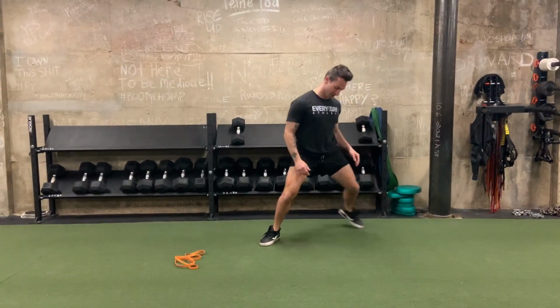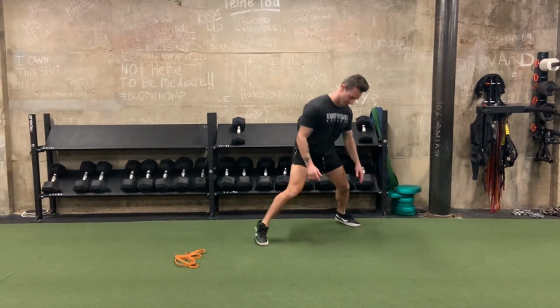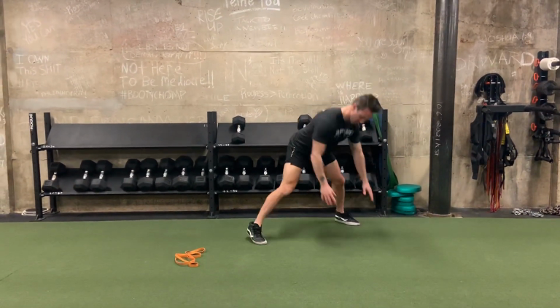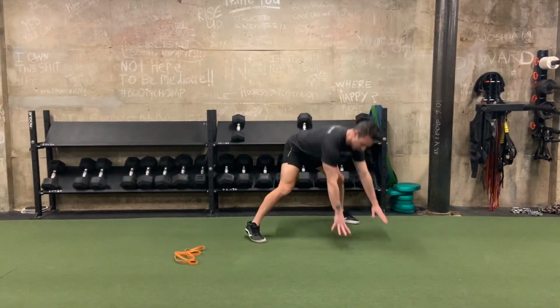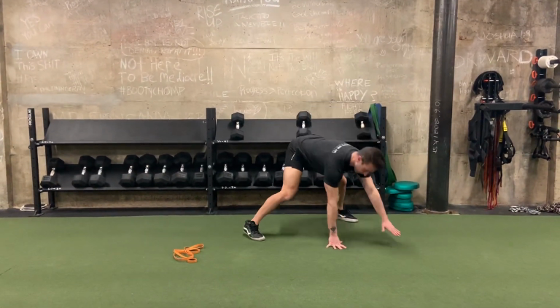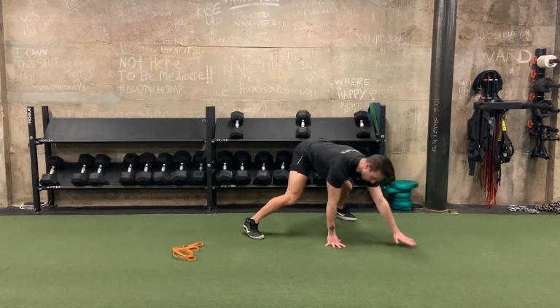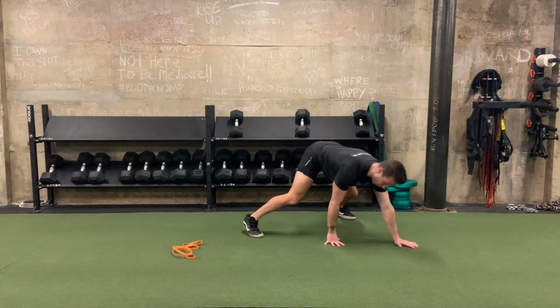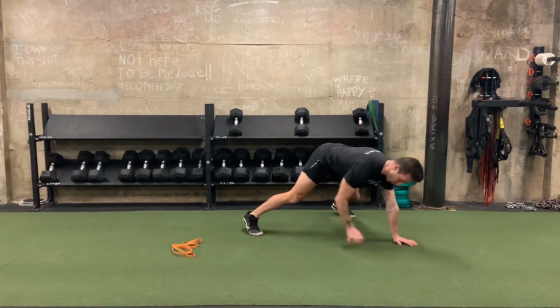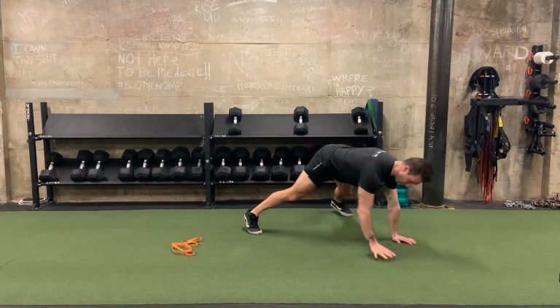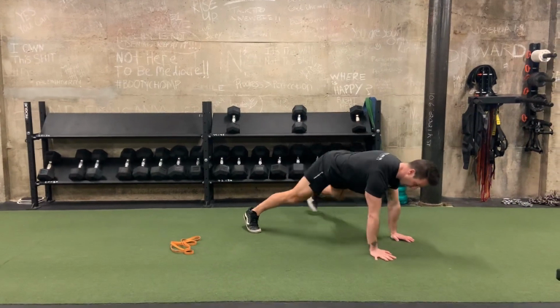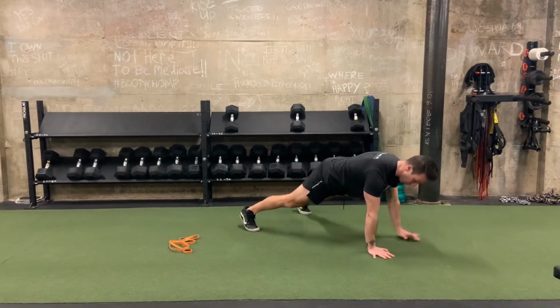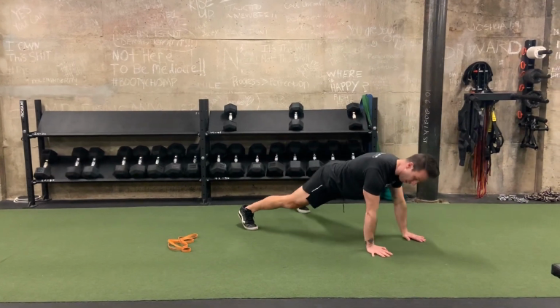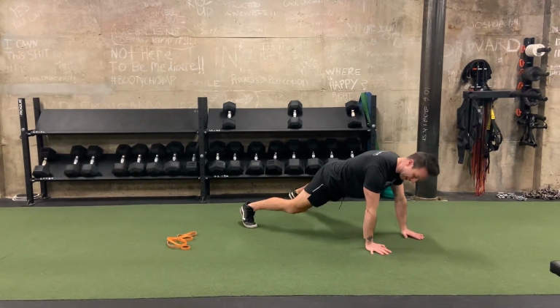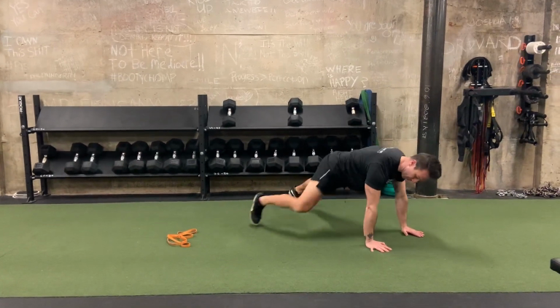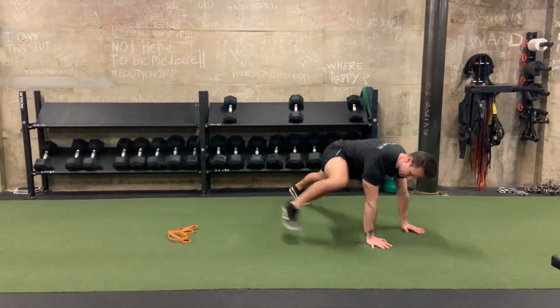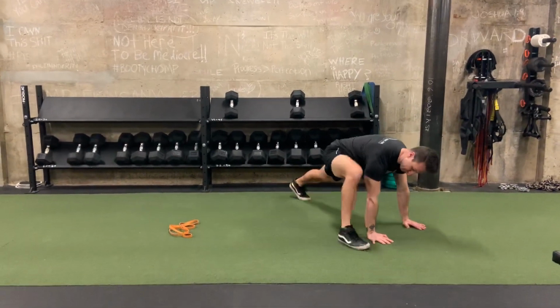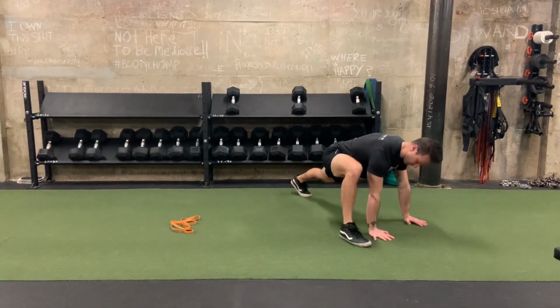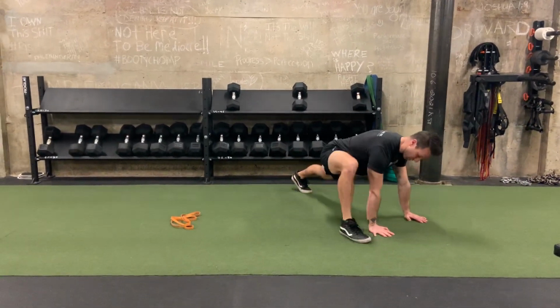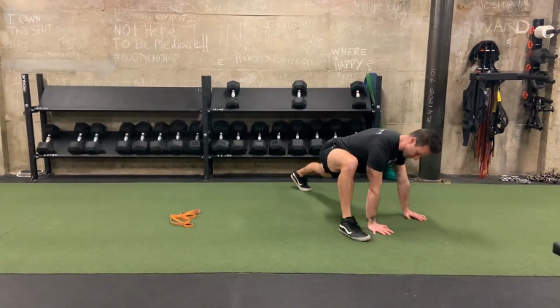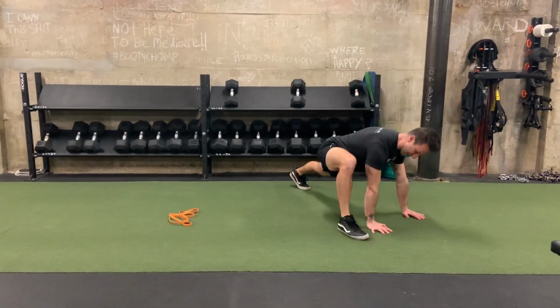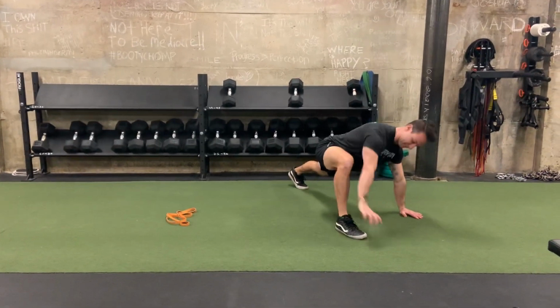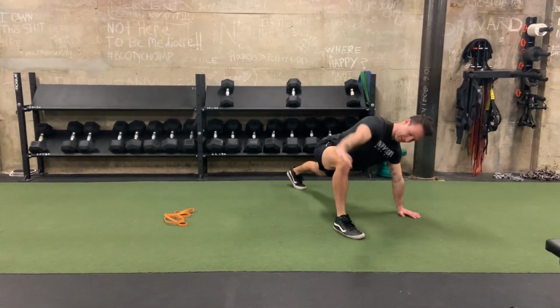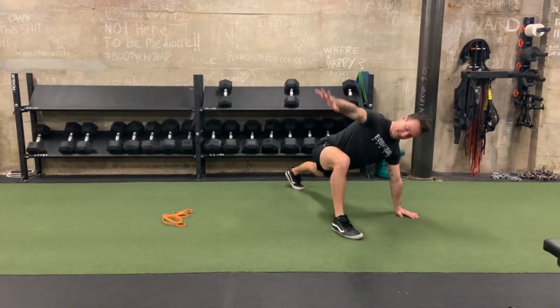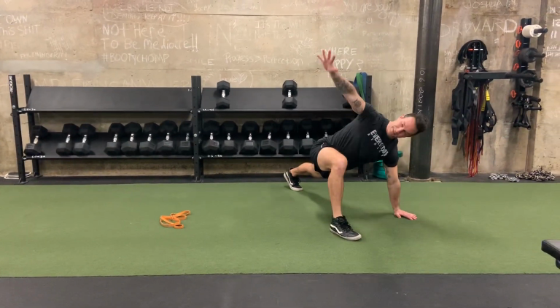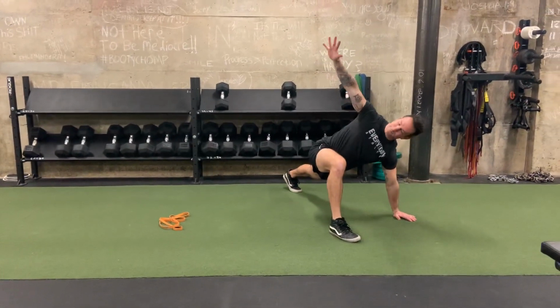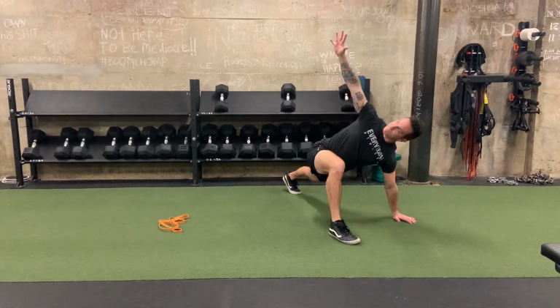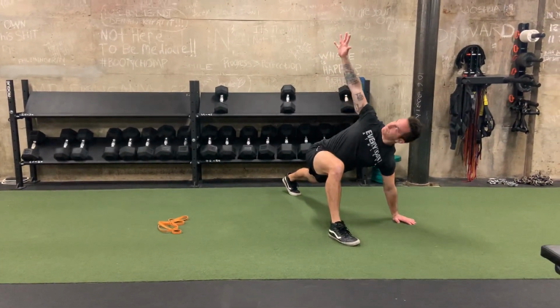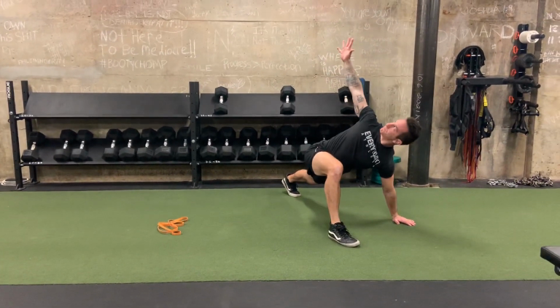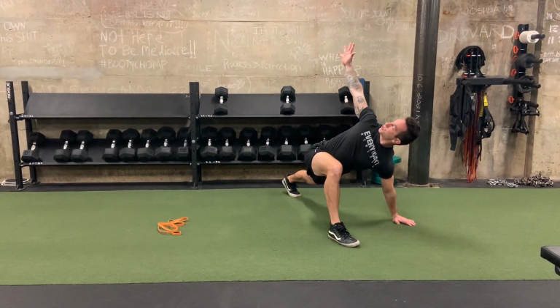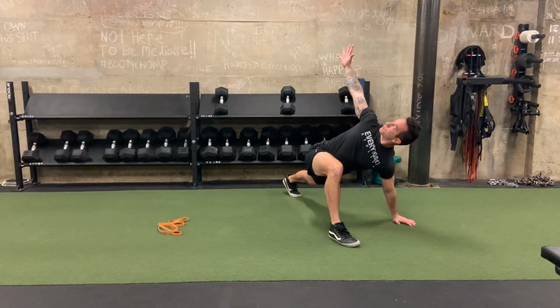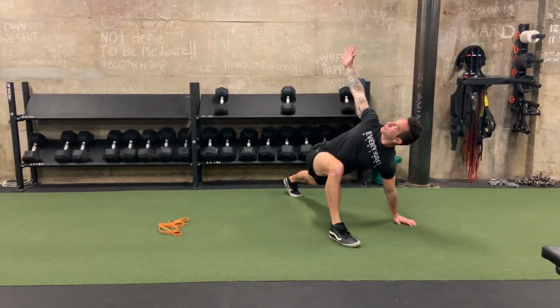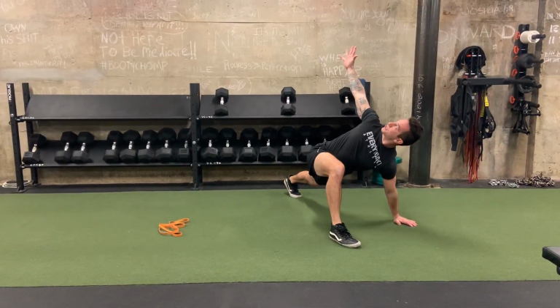Next, our hurdle walkout — hurdle step to rotation.